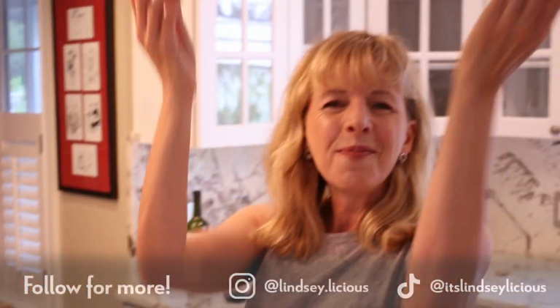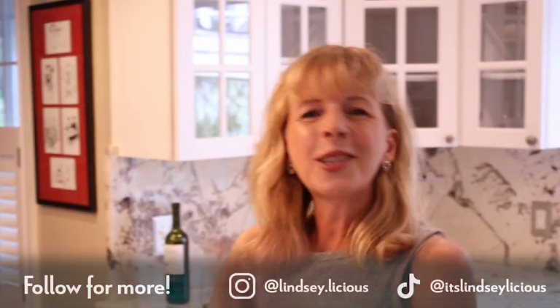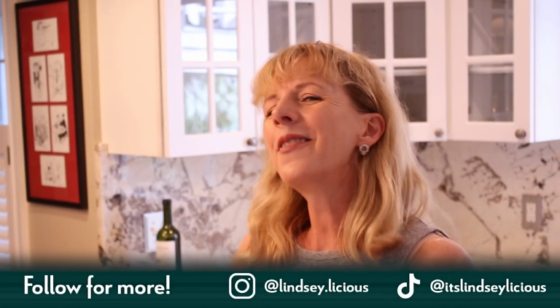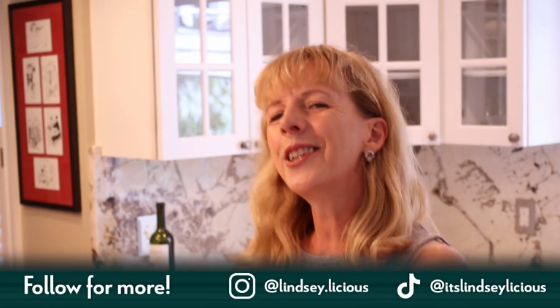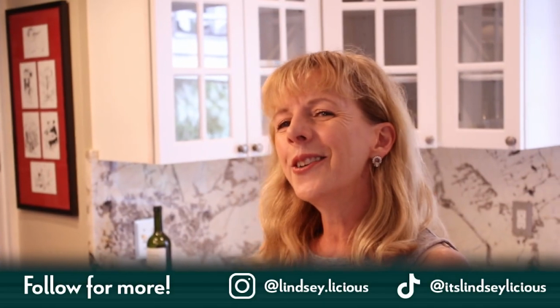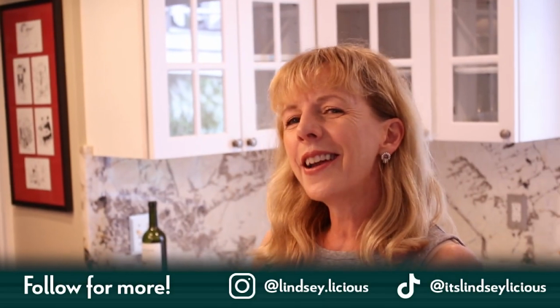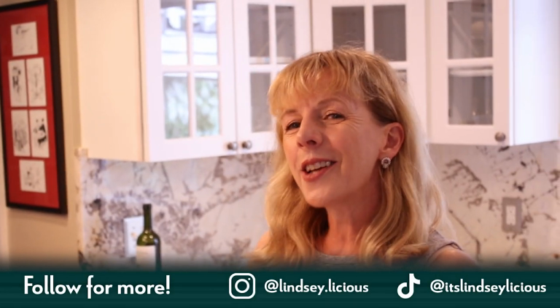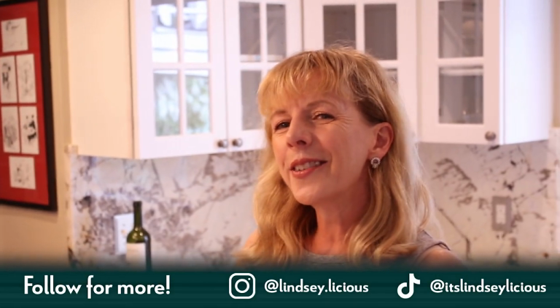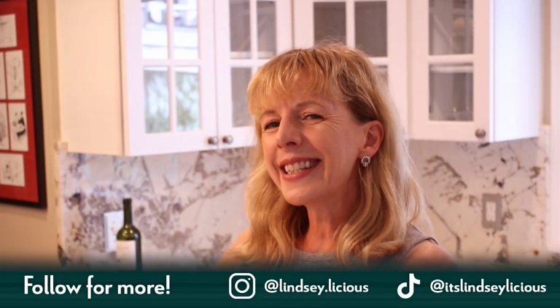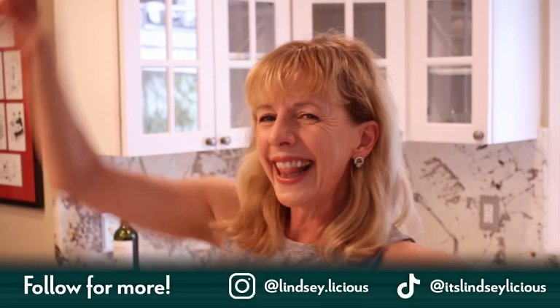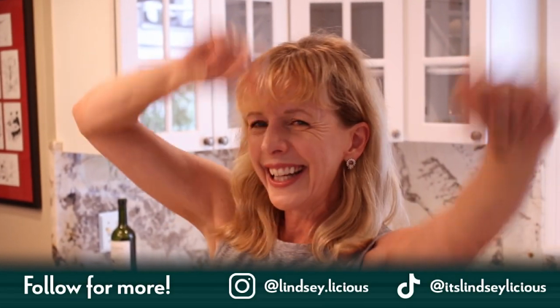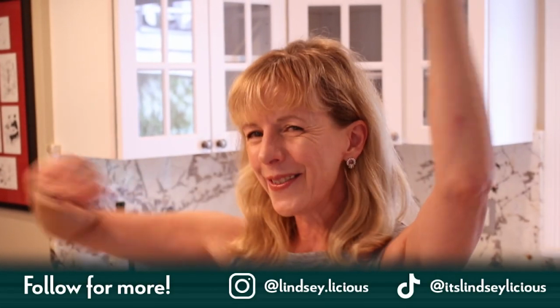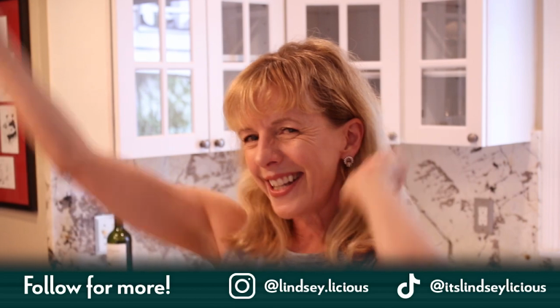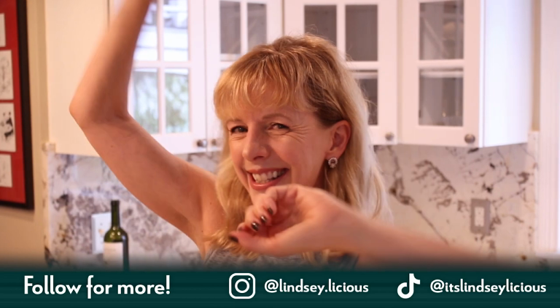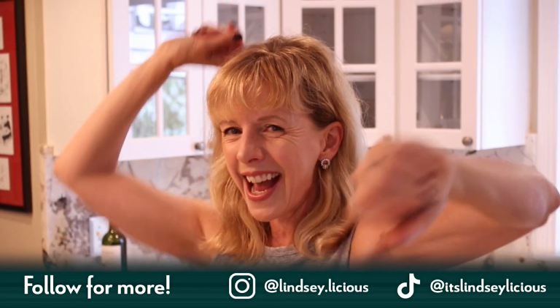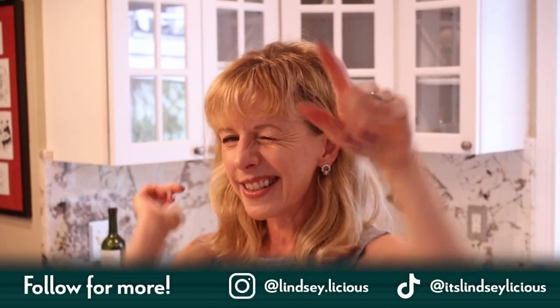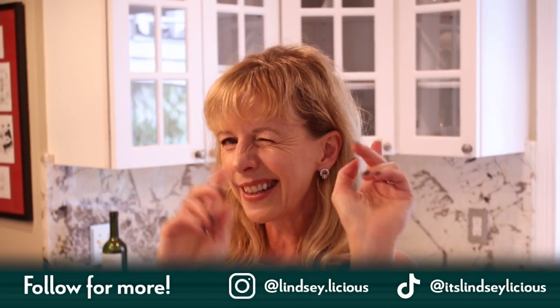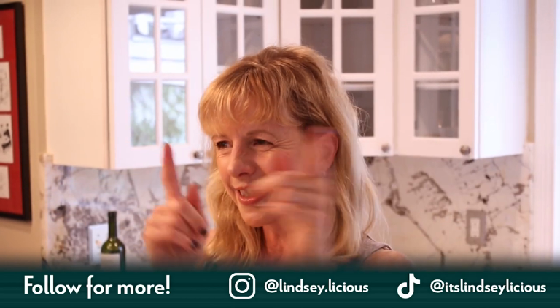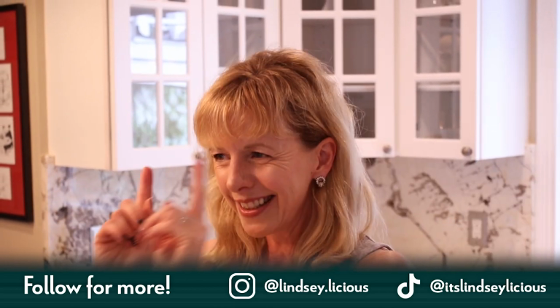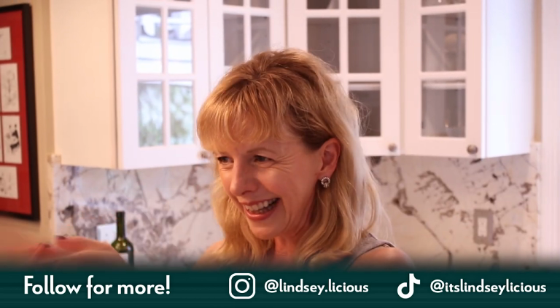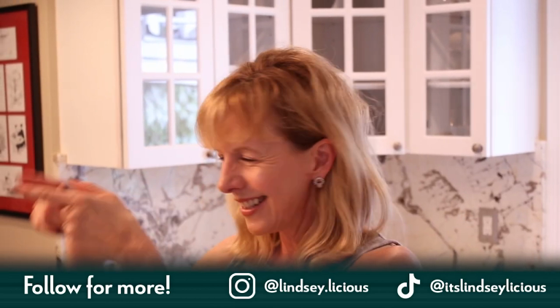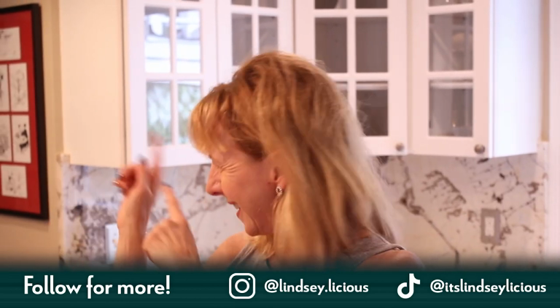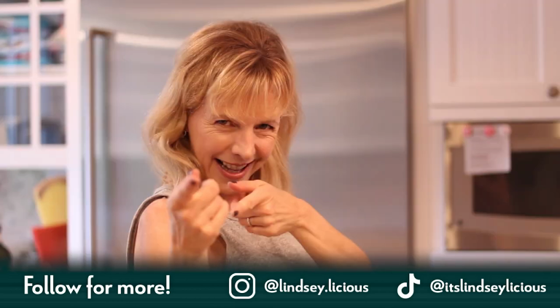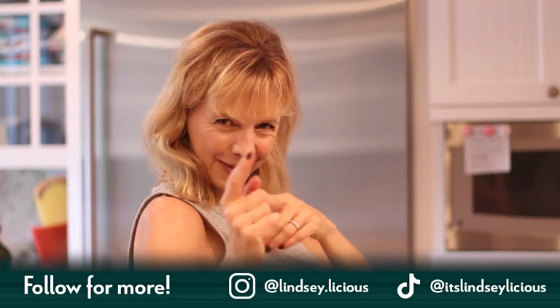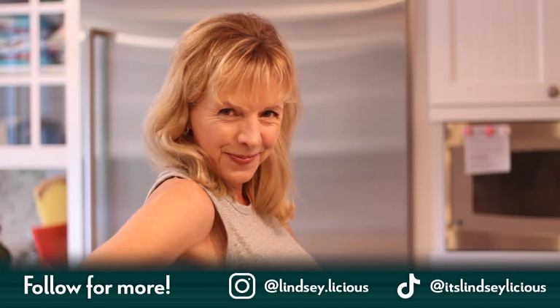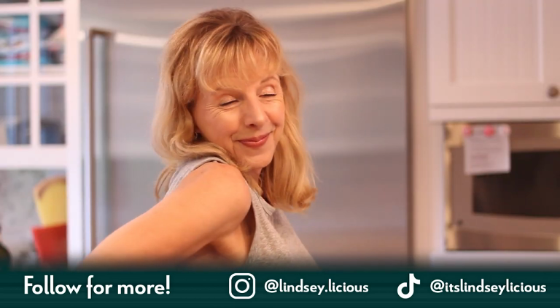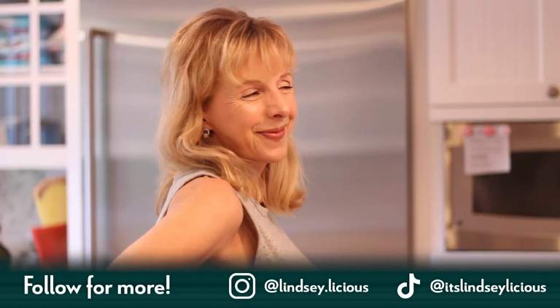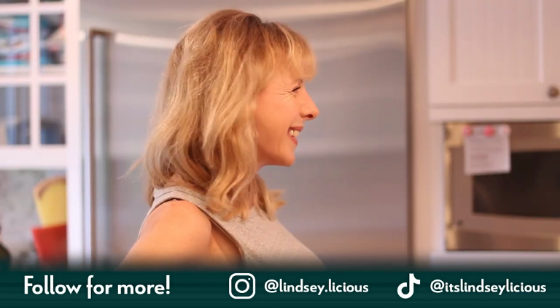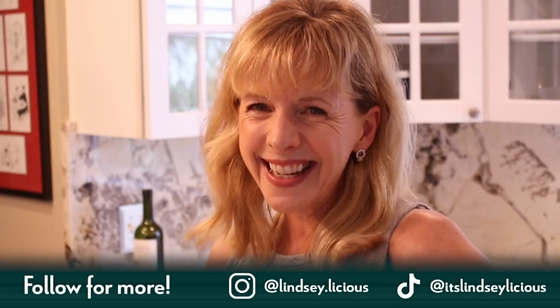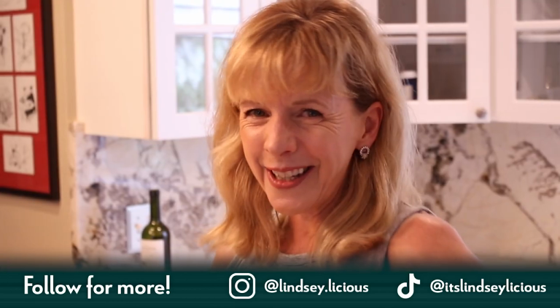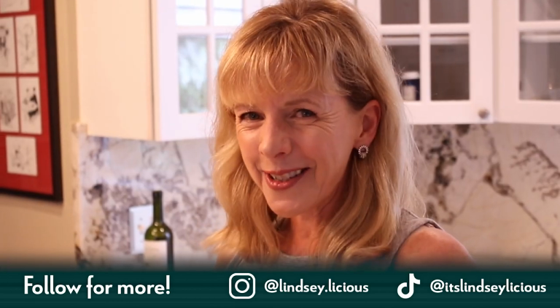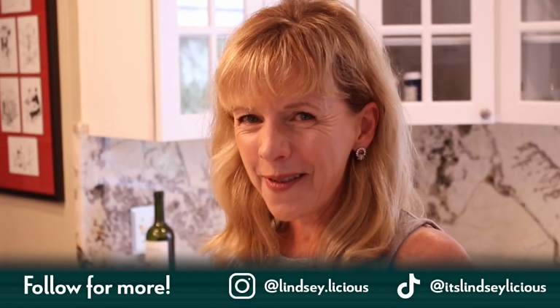Much love to you, and as always, until next time.